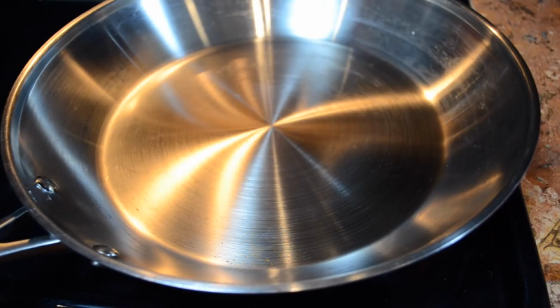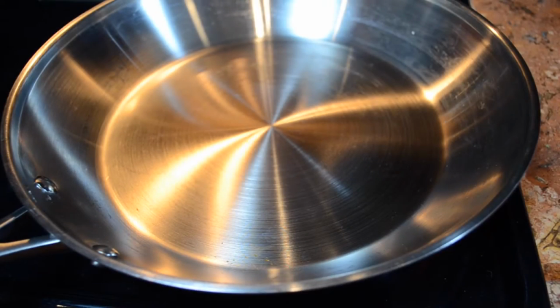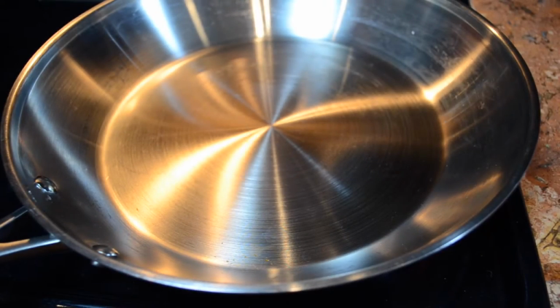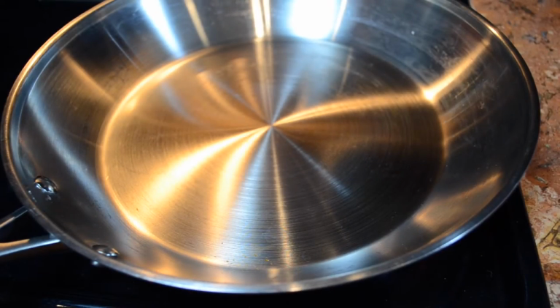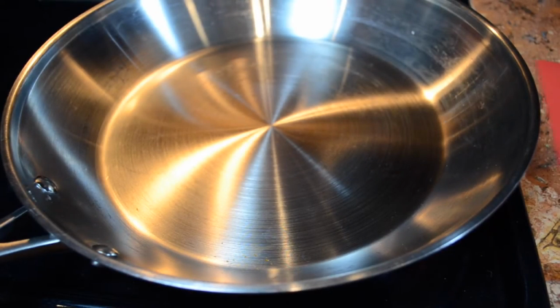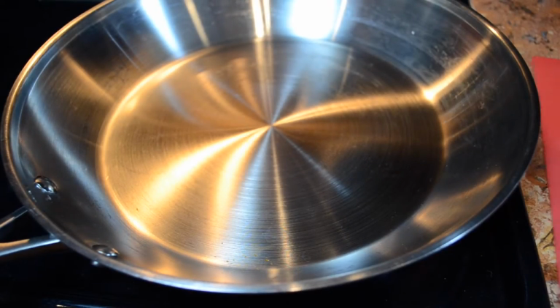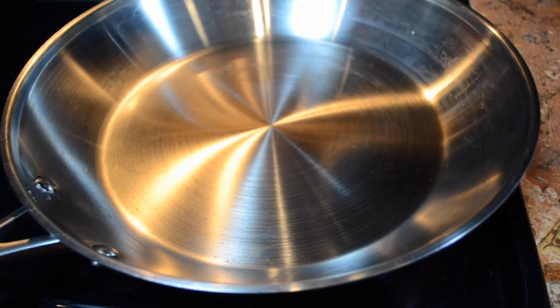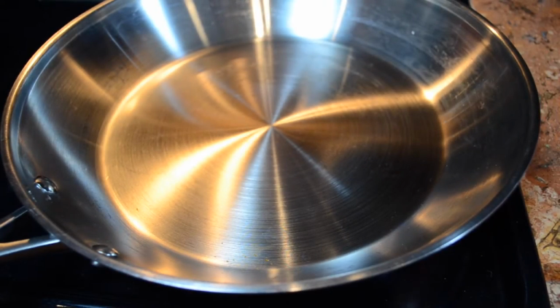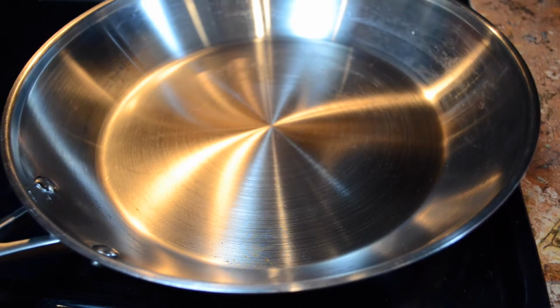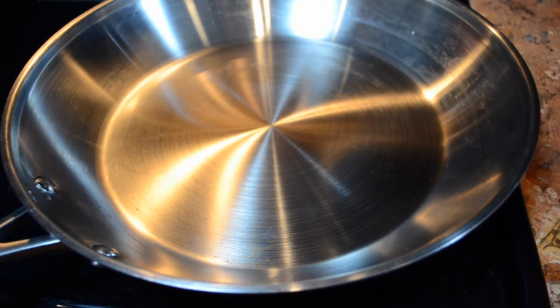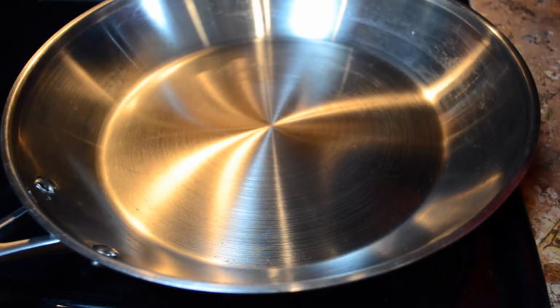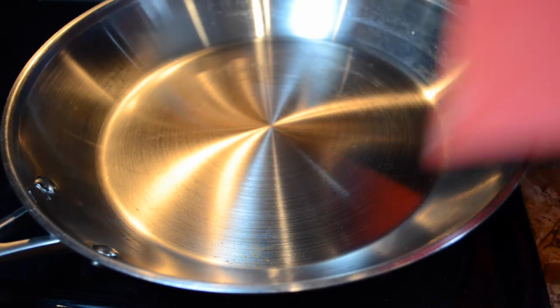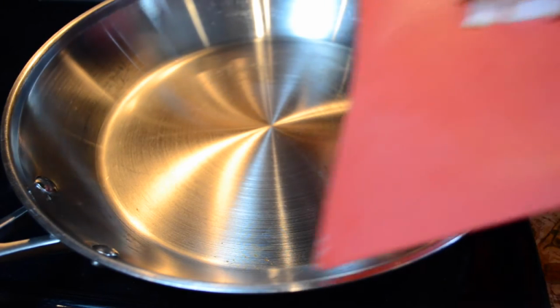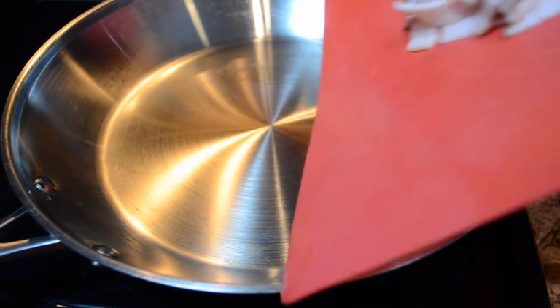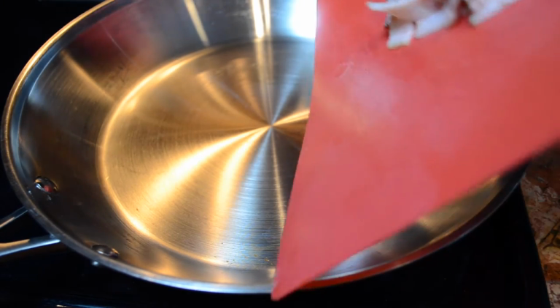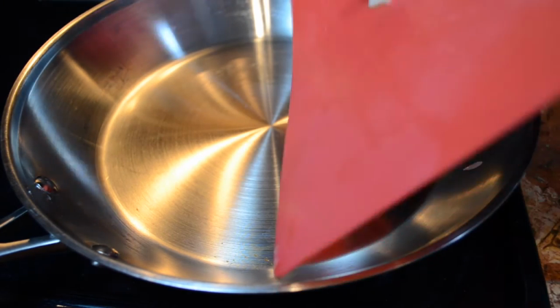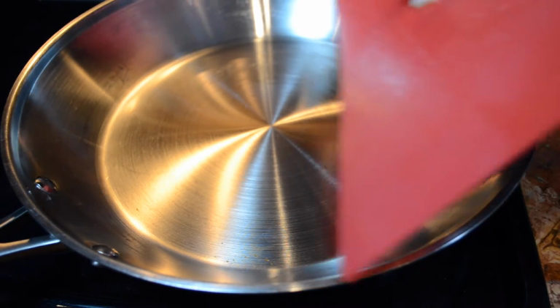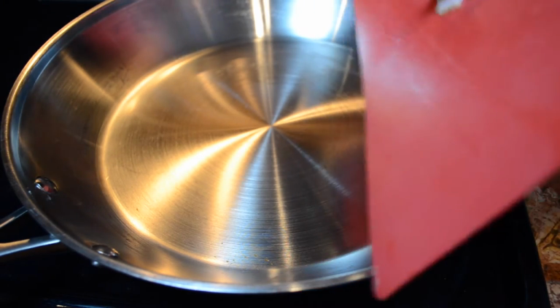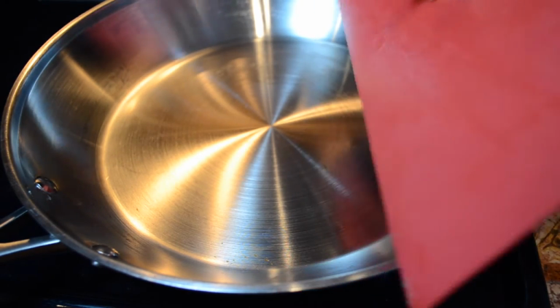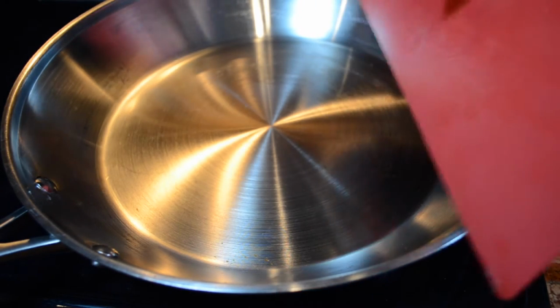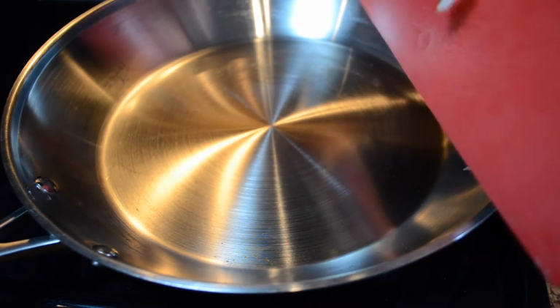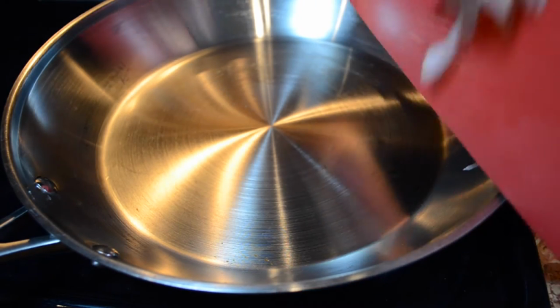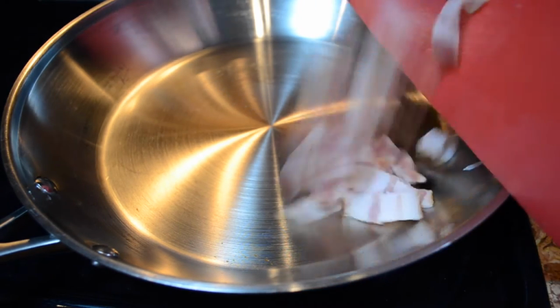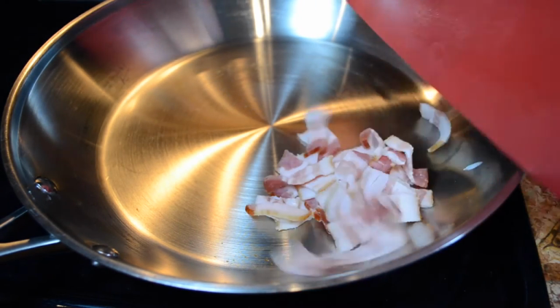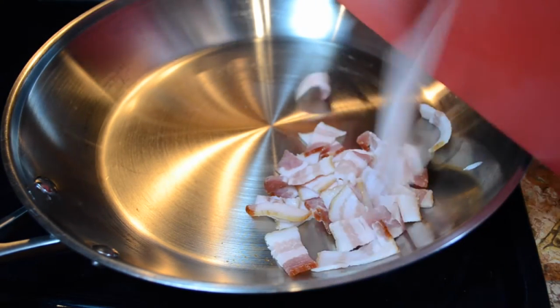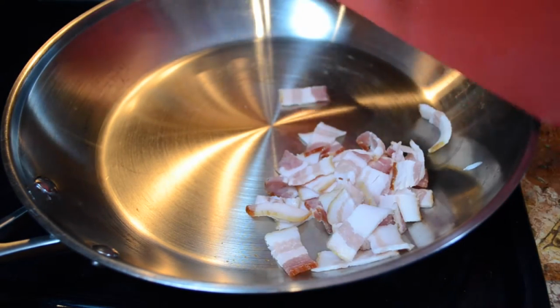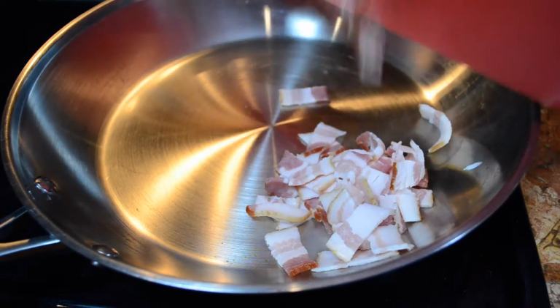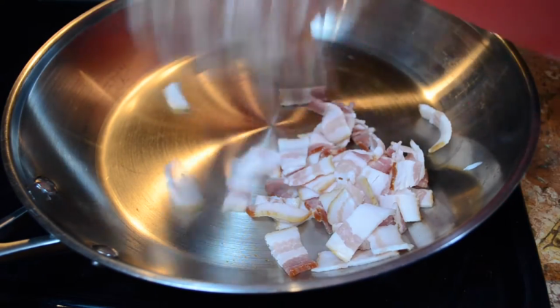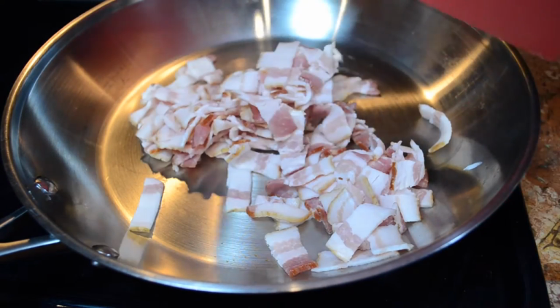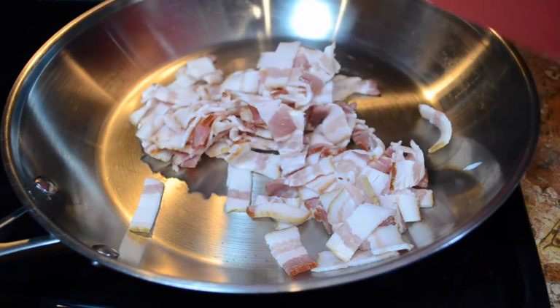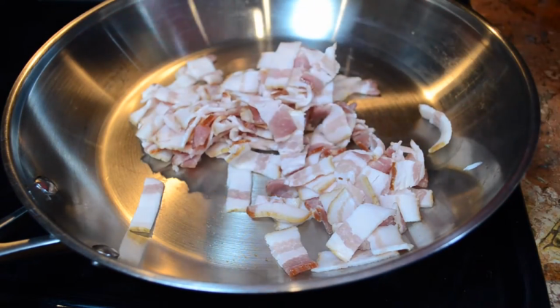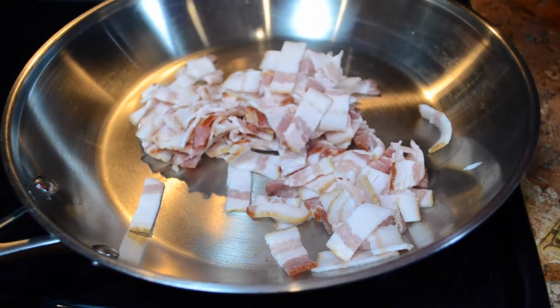Now all you're going to do is fry up the bacon until they are brown.